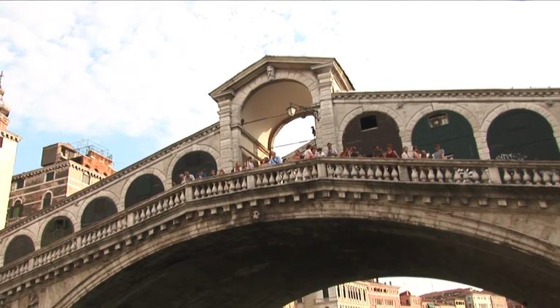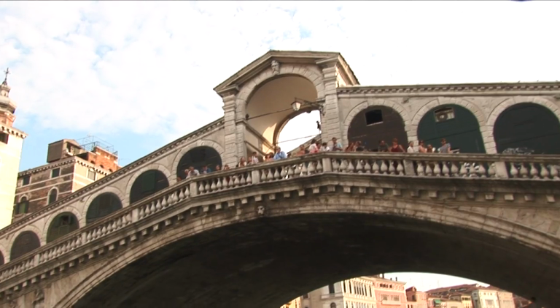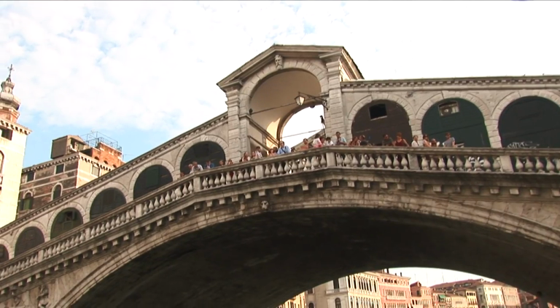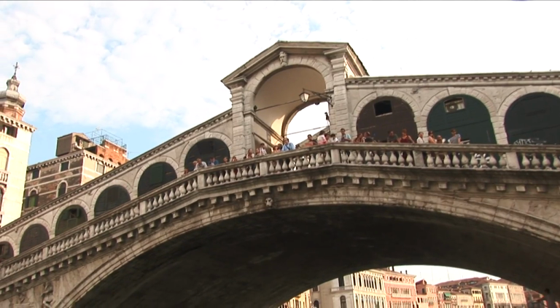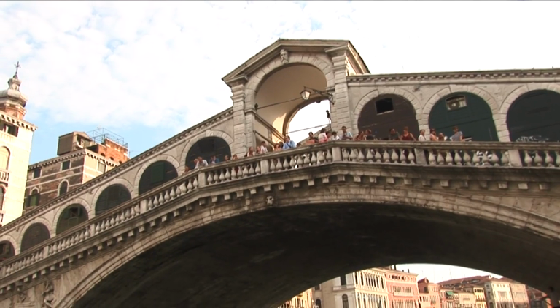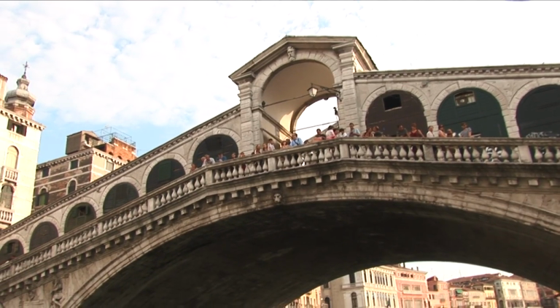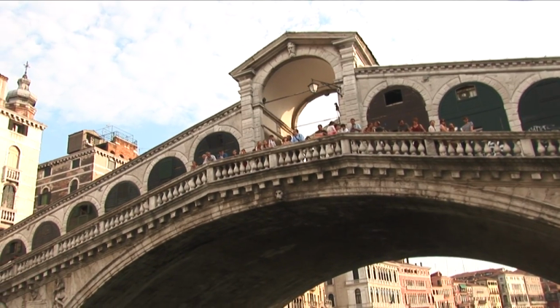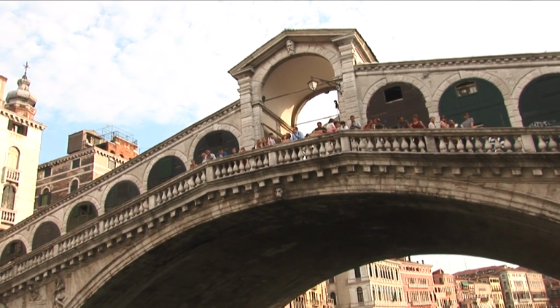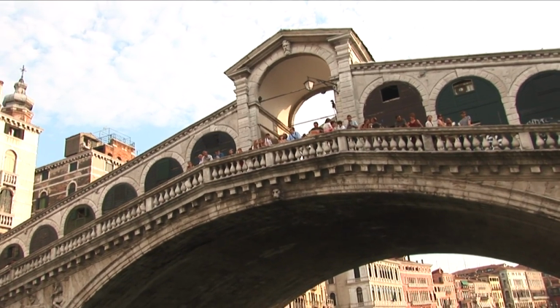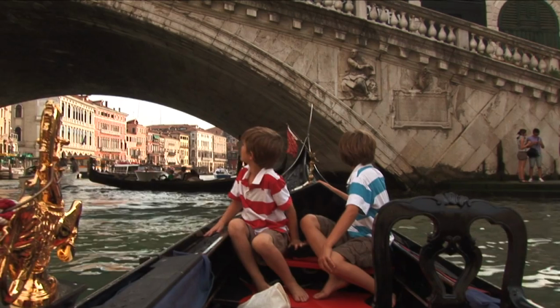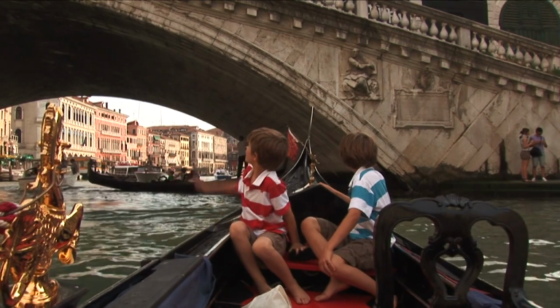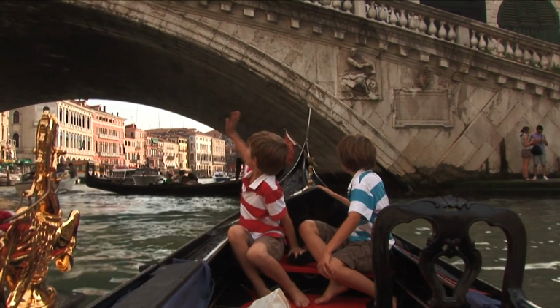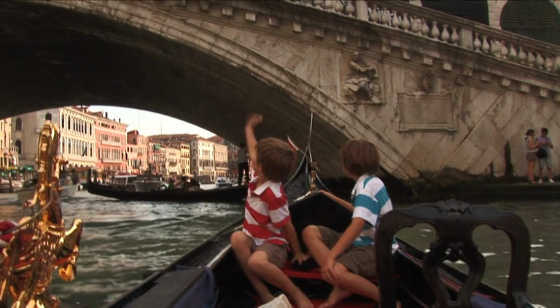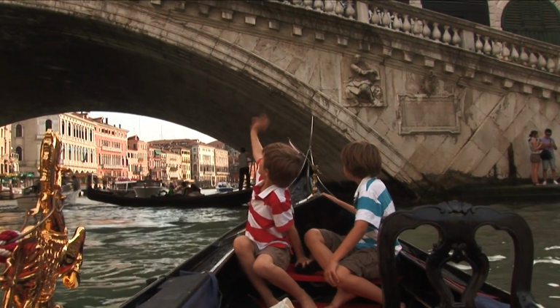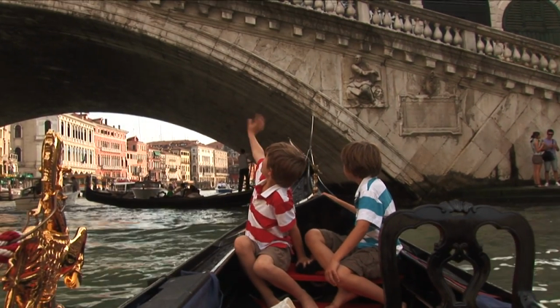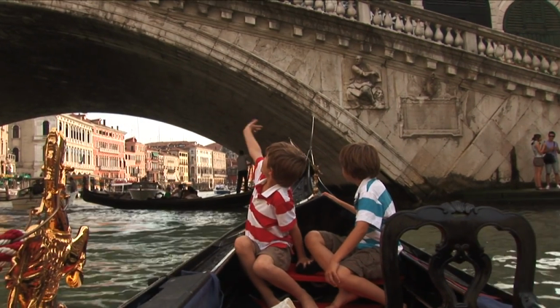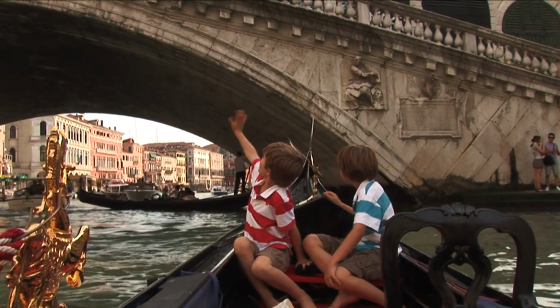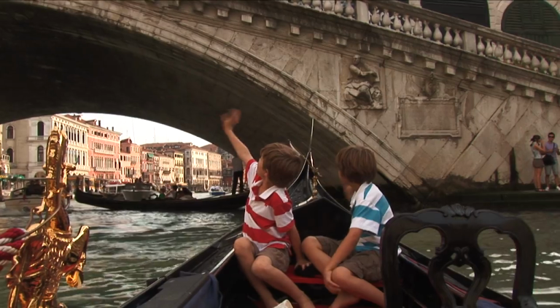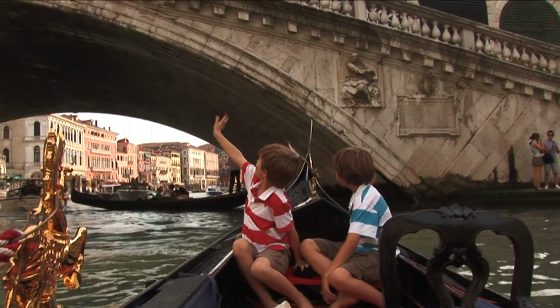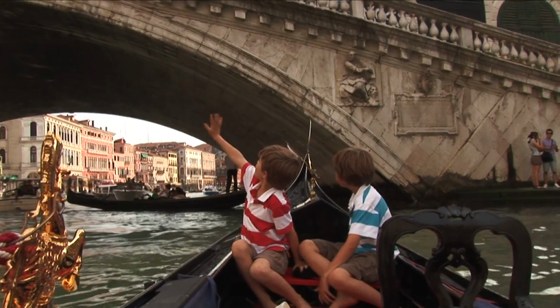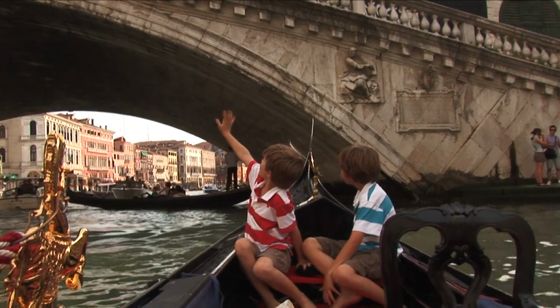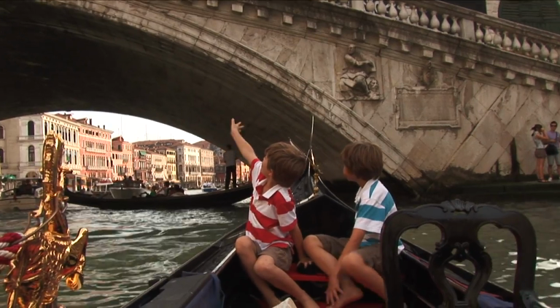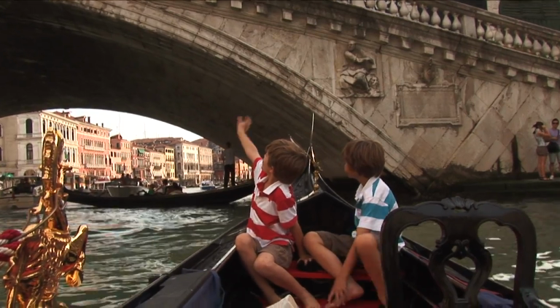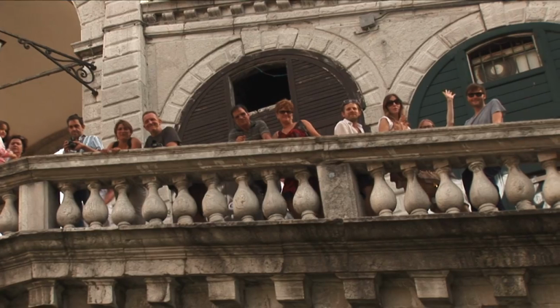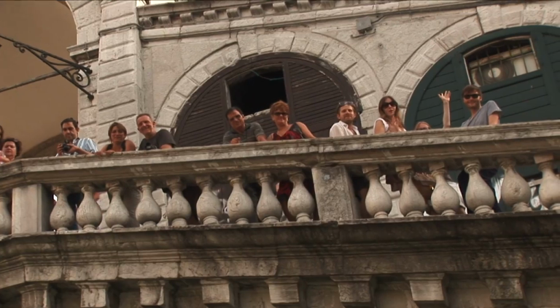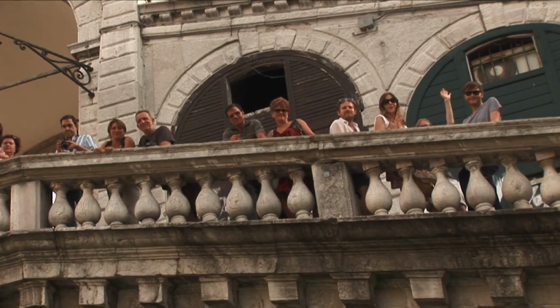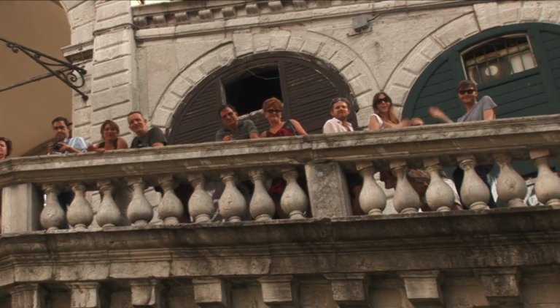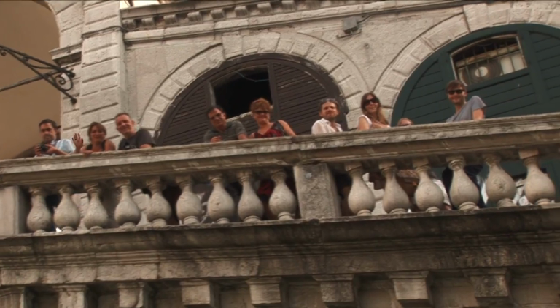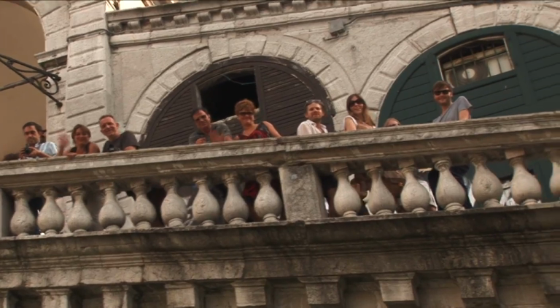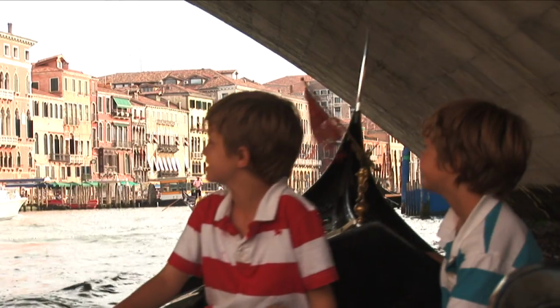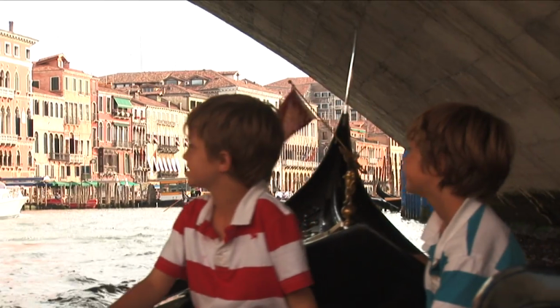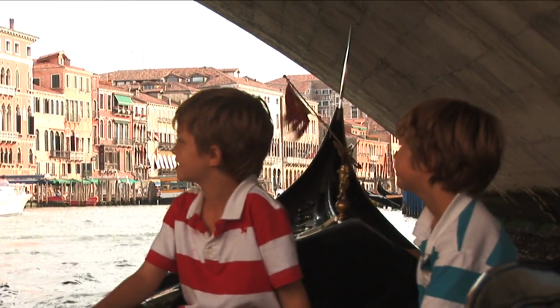Out on the Grand Canal, we pass under the Ponte Rialto for another view of this famous landmark.